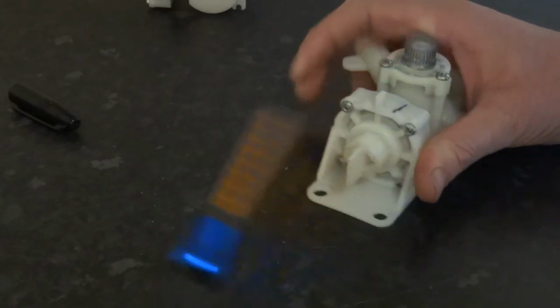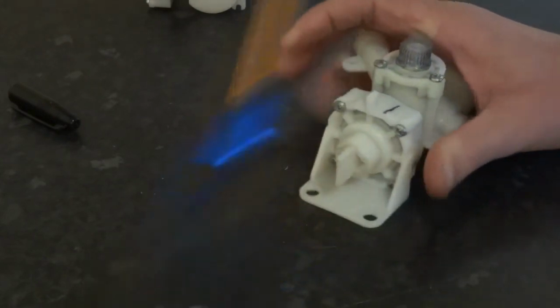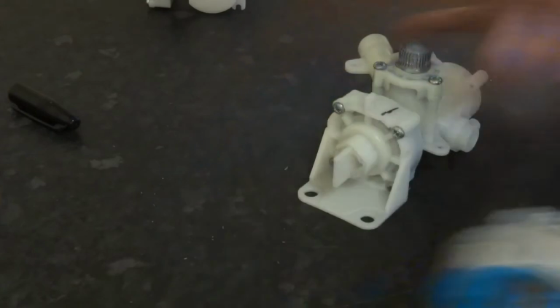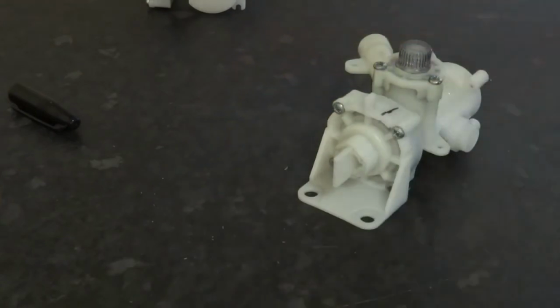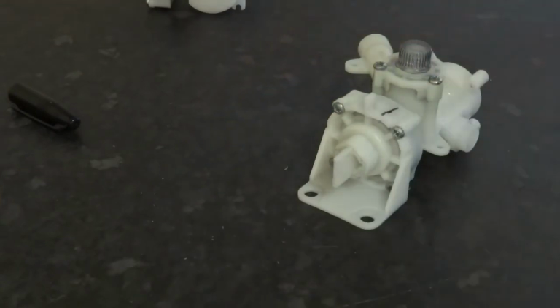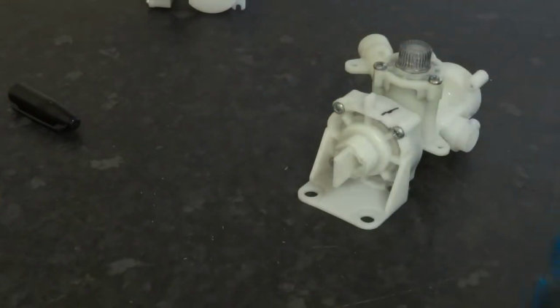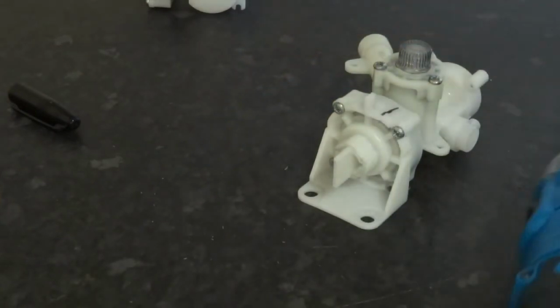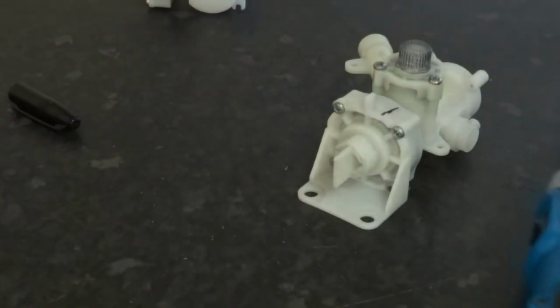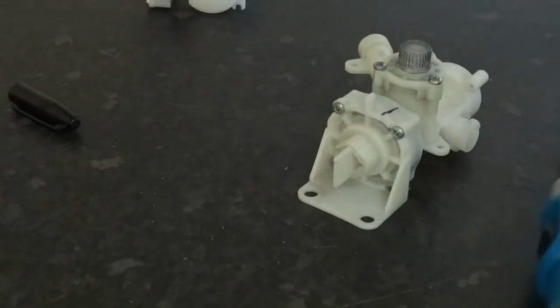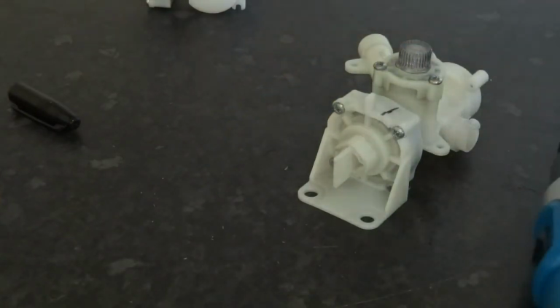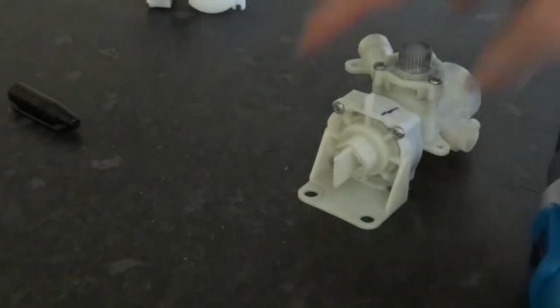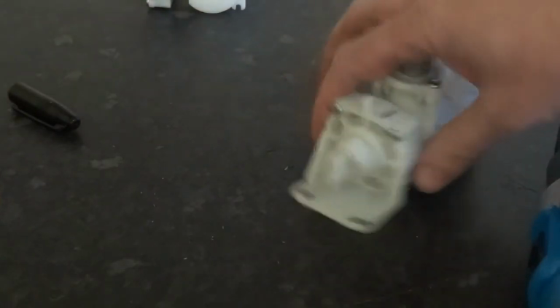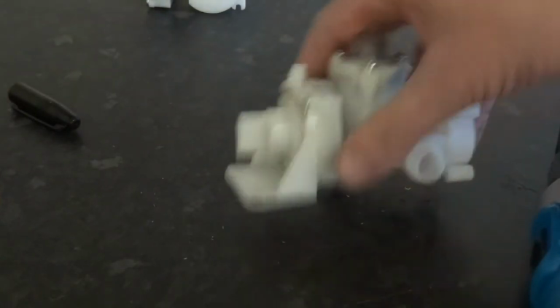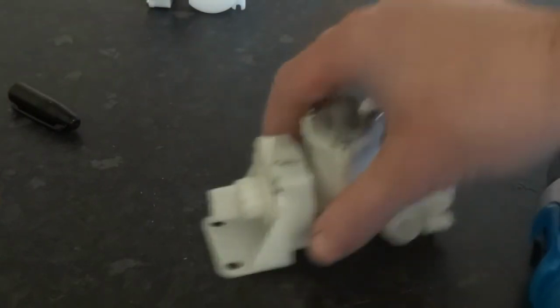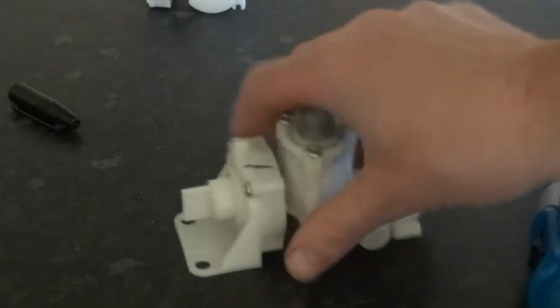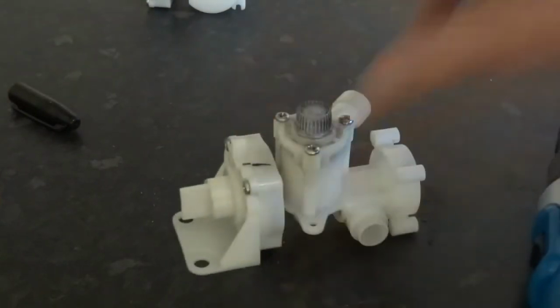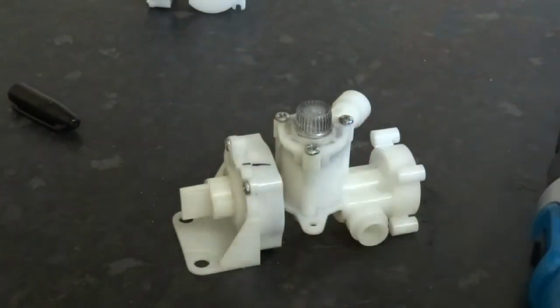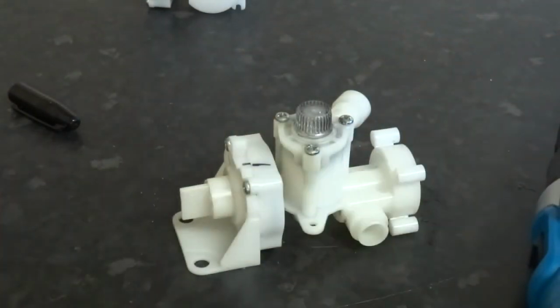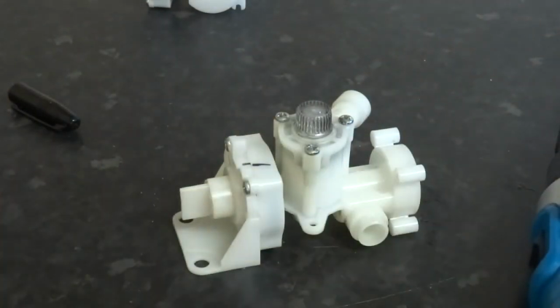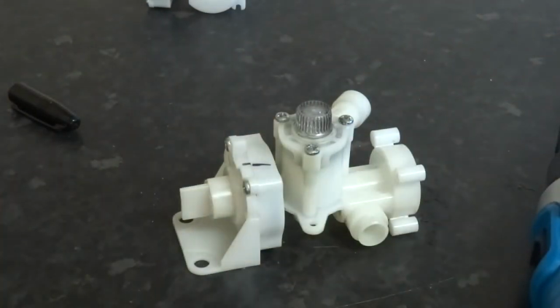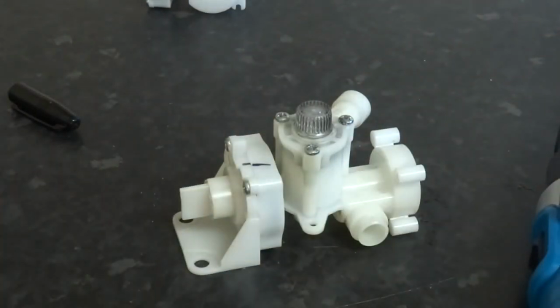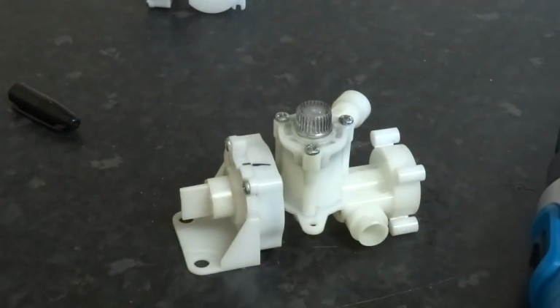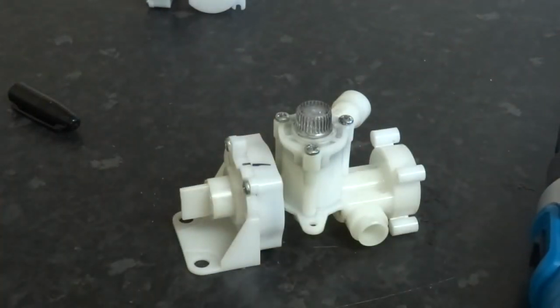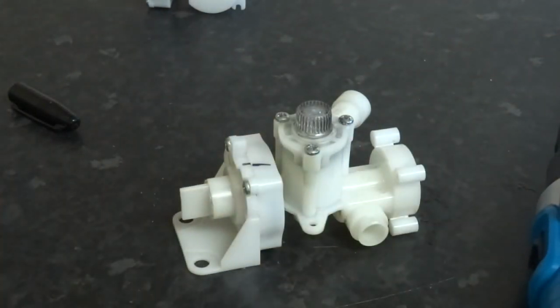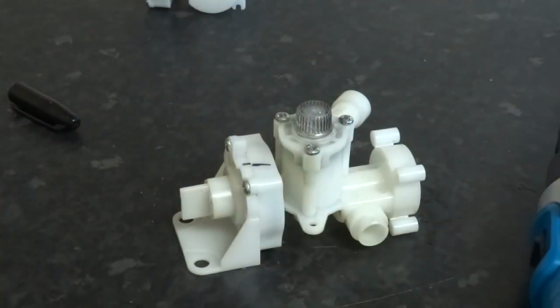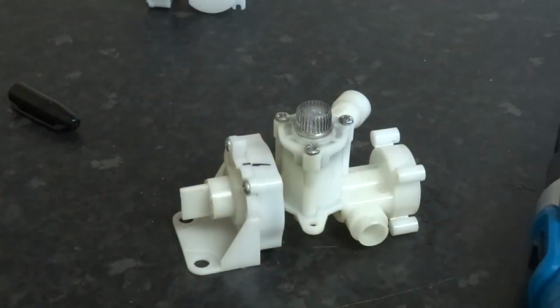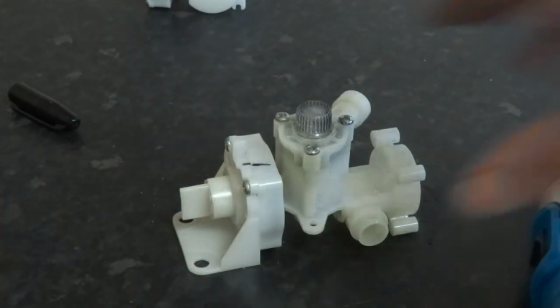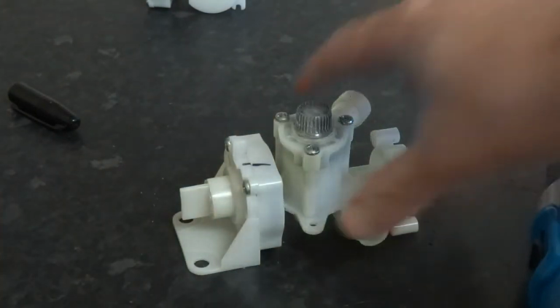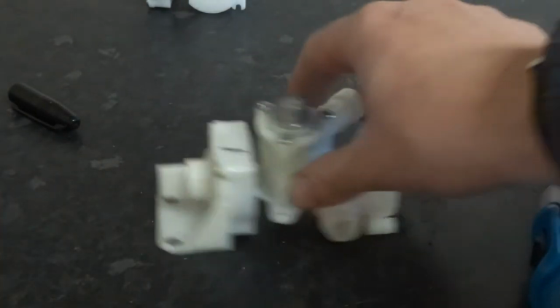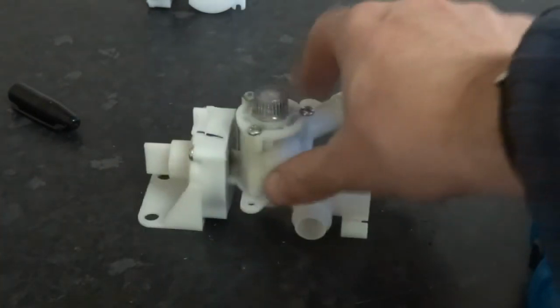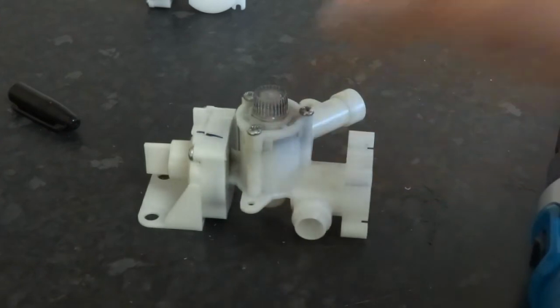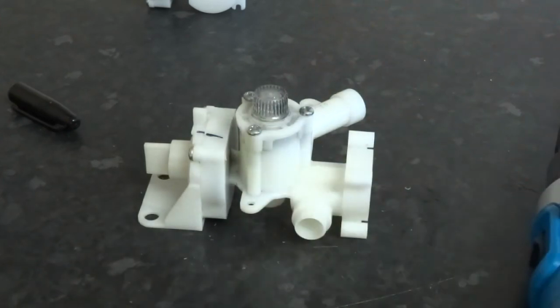And that is it. If you want to see how to remove these valves, check out my other video — I'll put a link at the end.